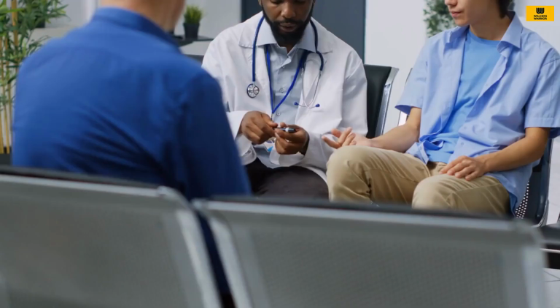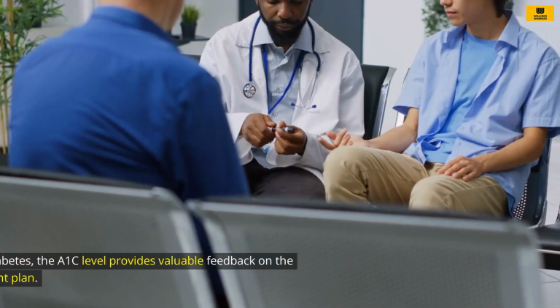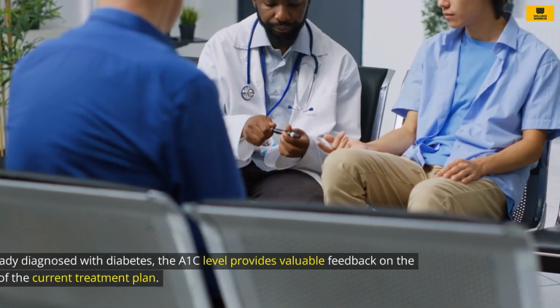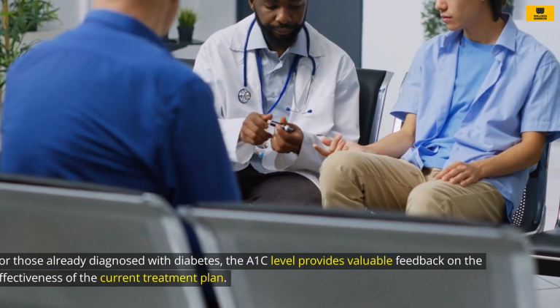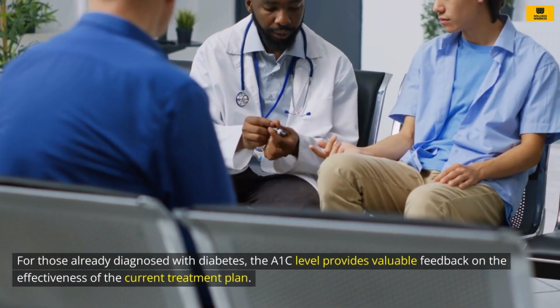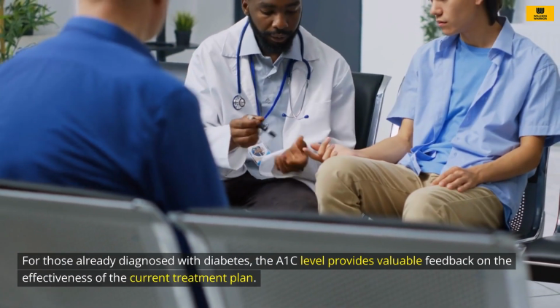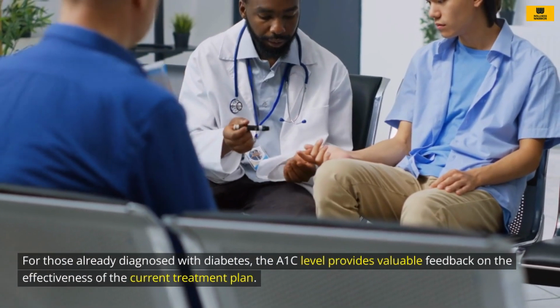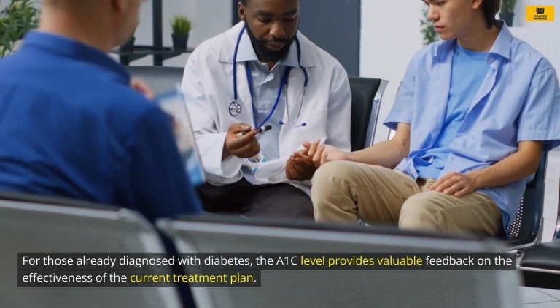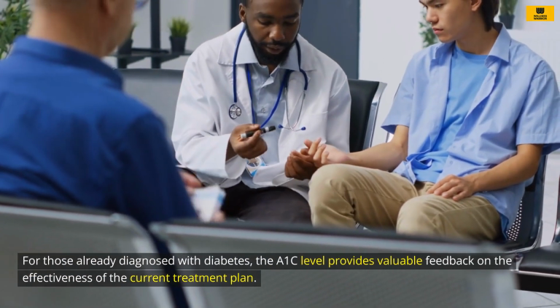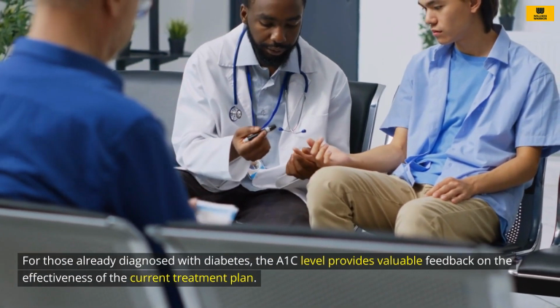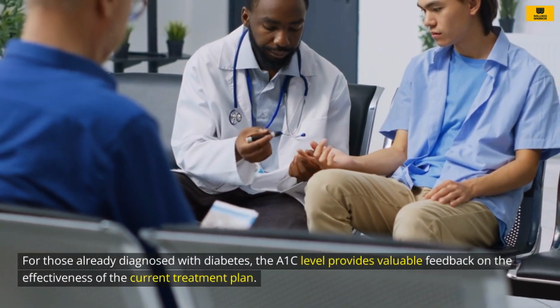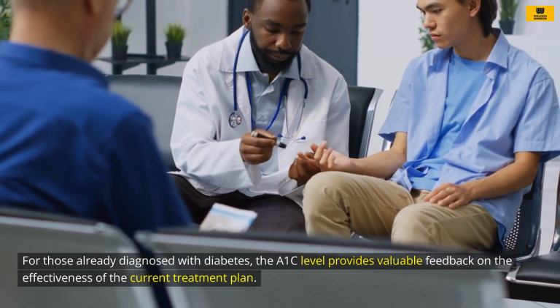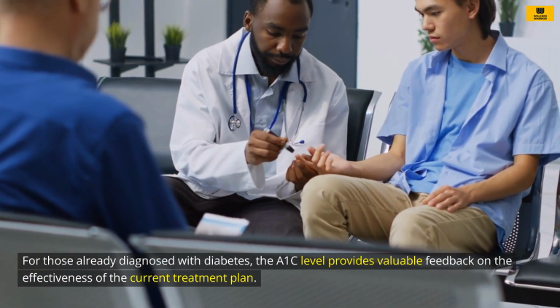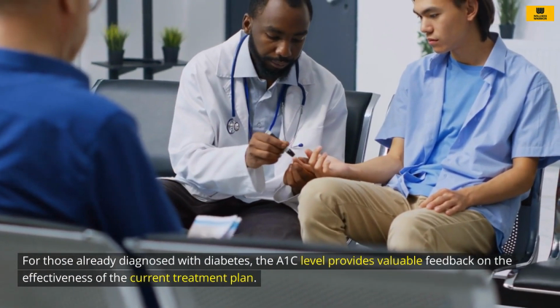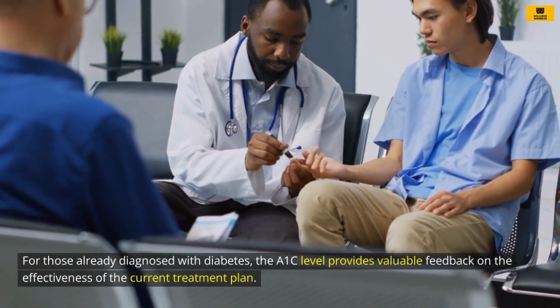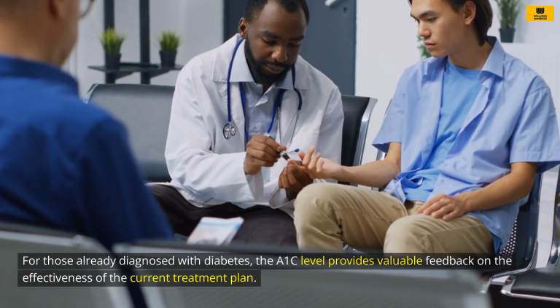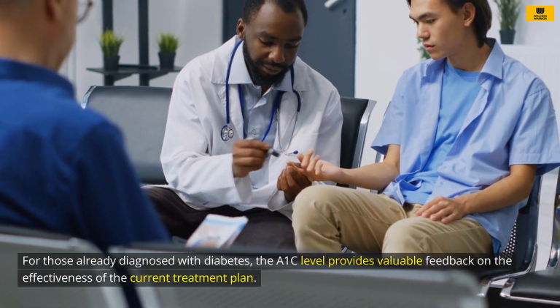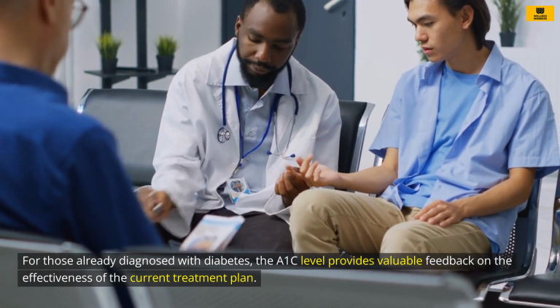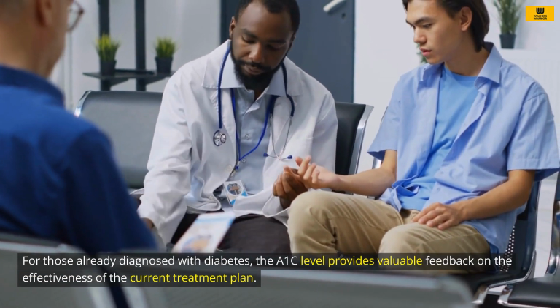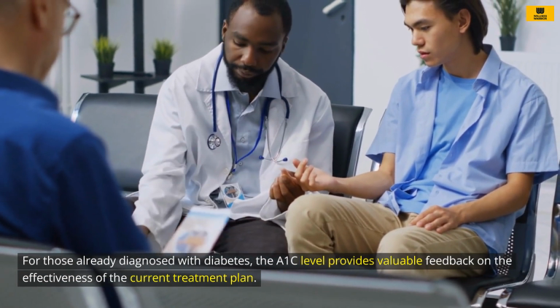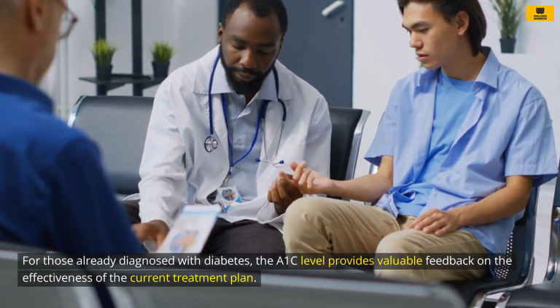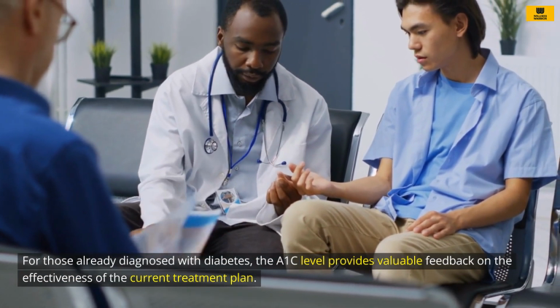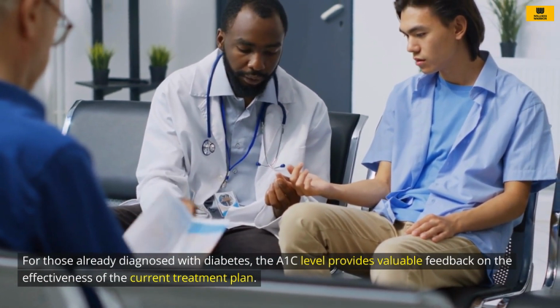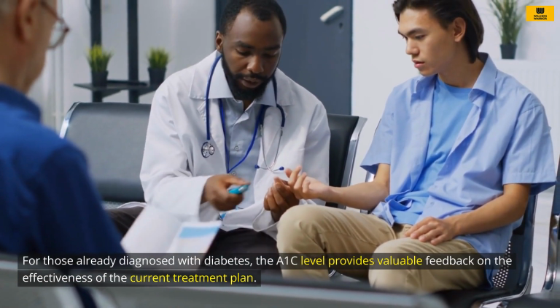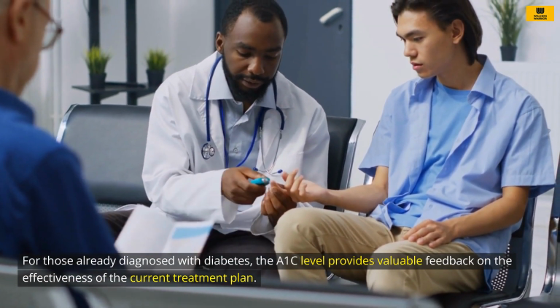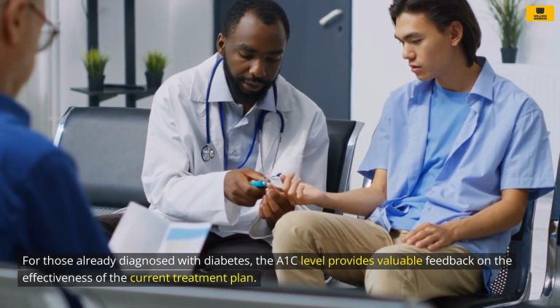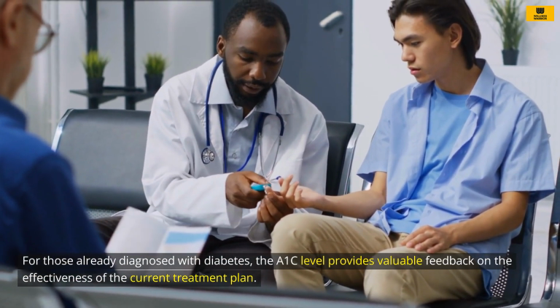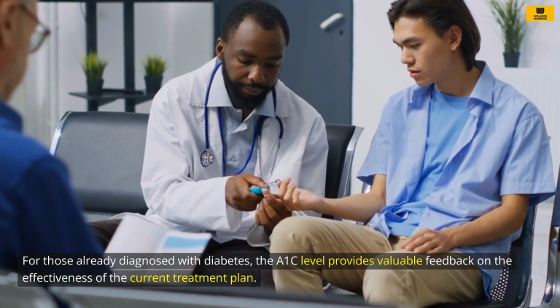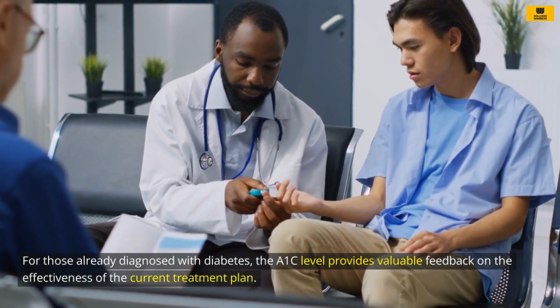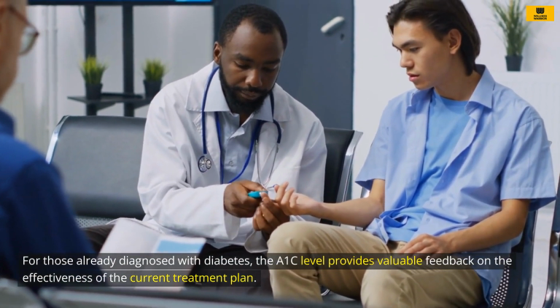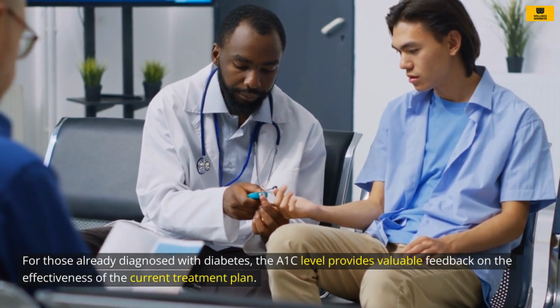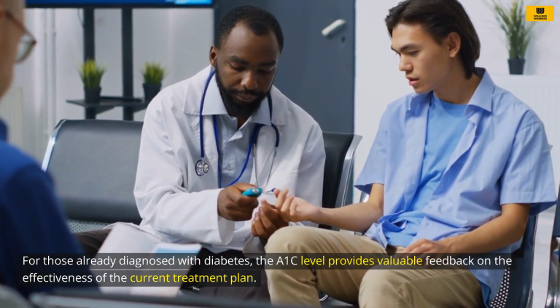For those already diagnosed with diabetes, the A1C level provides valuable feedback on the effectiveness of the current treatment plan.